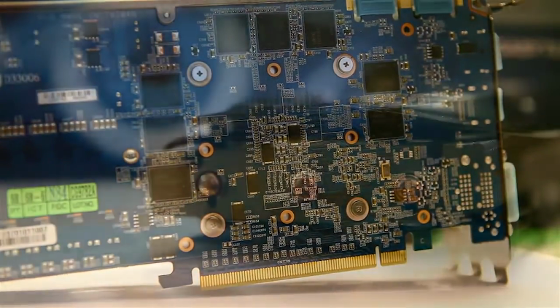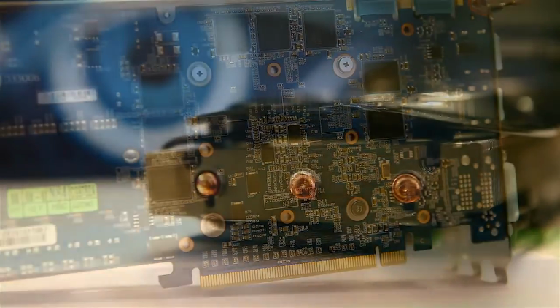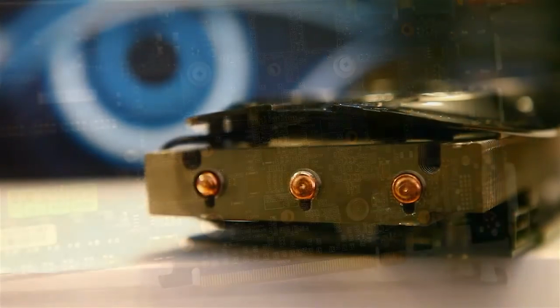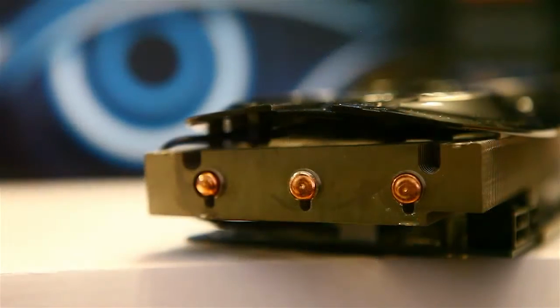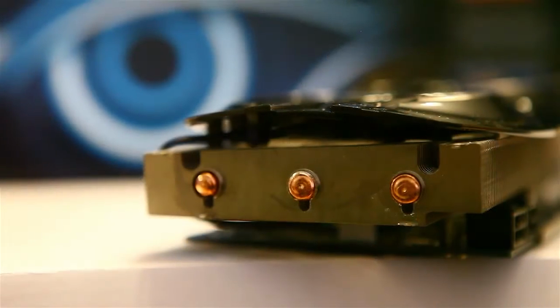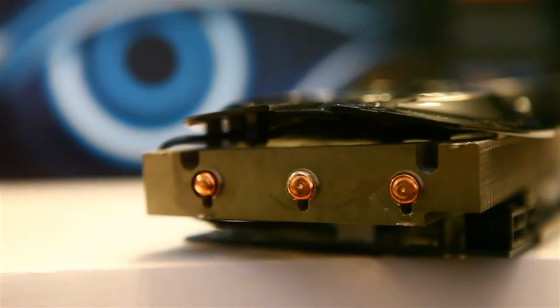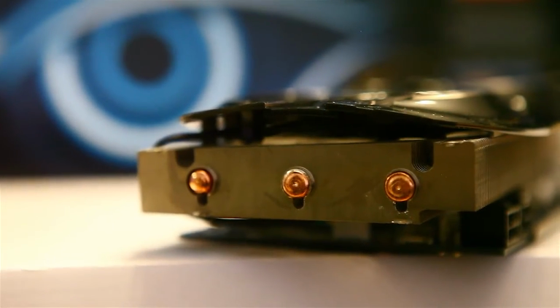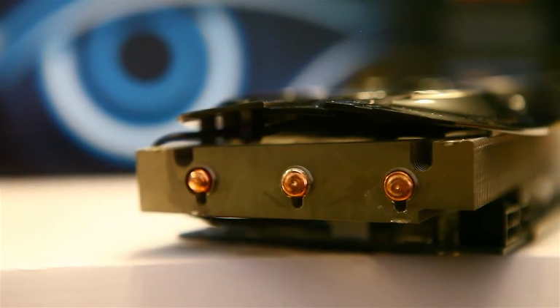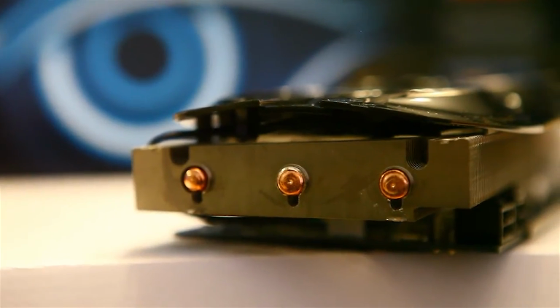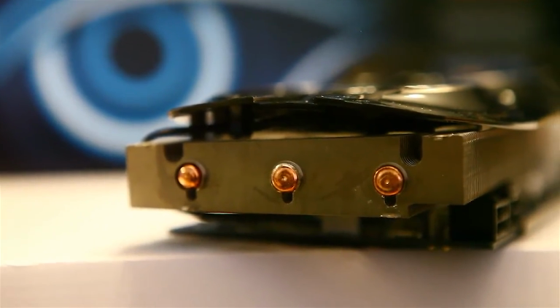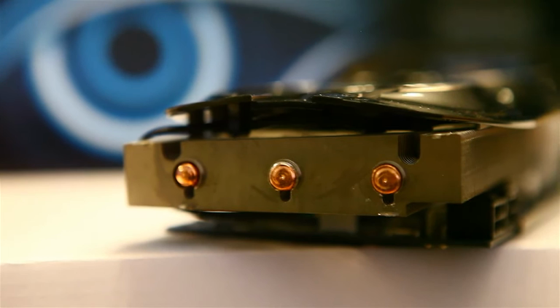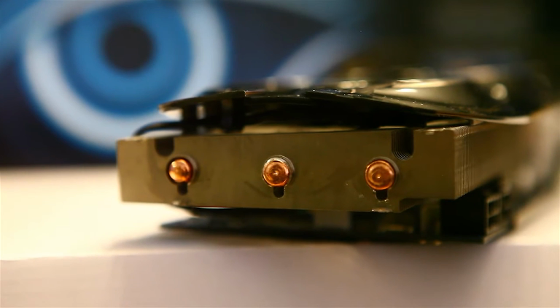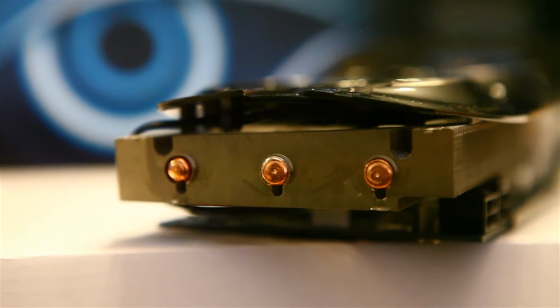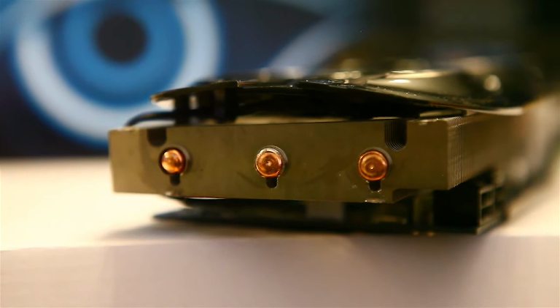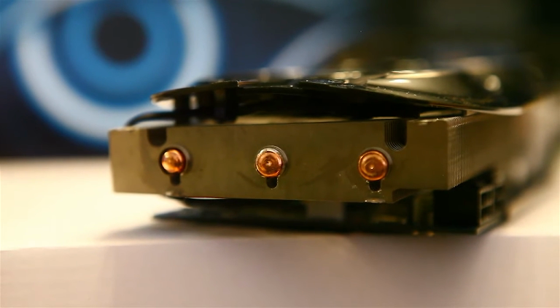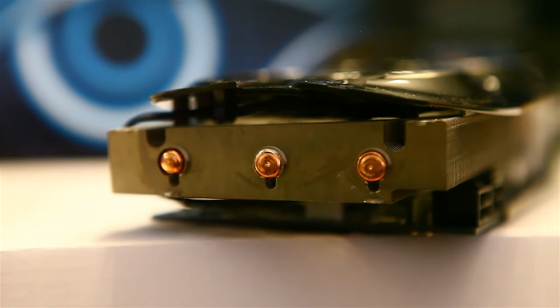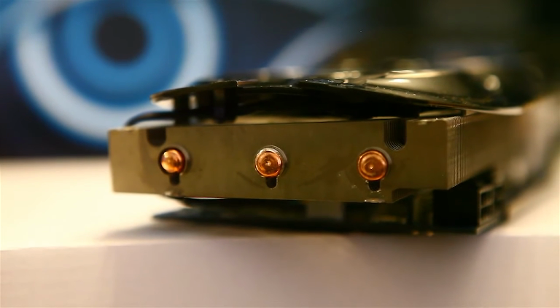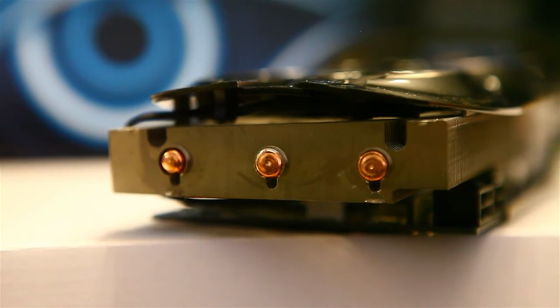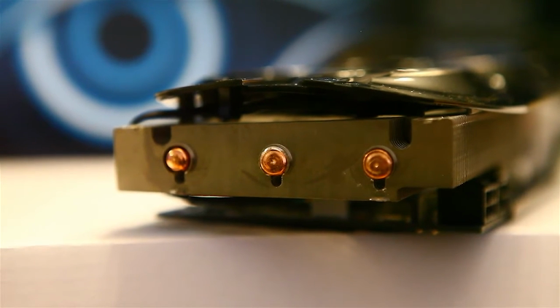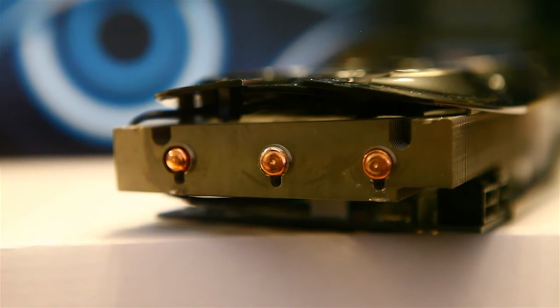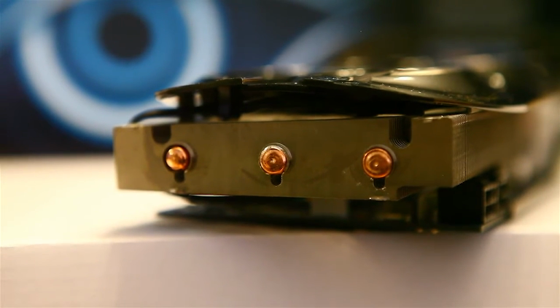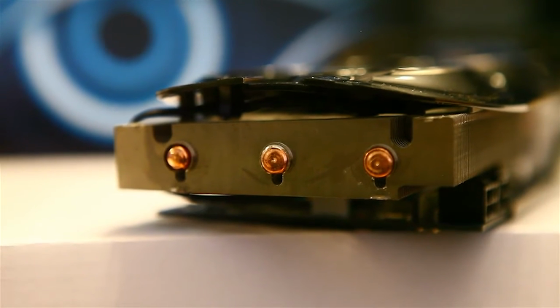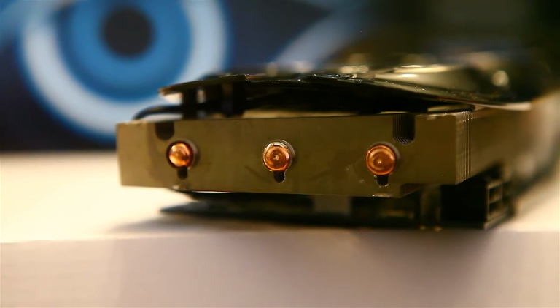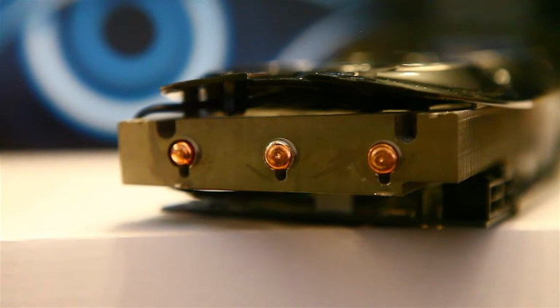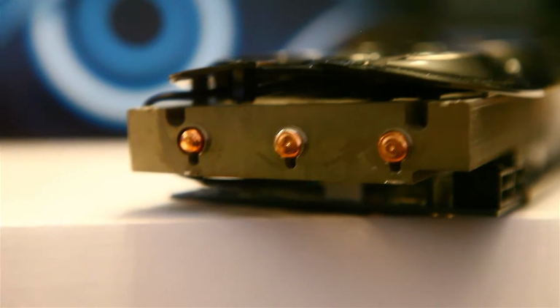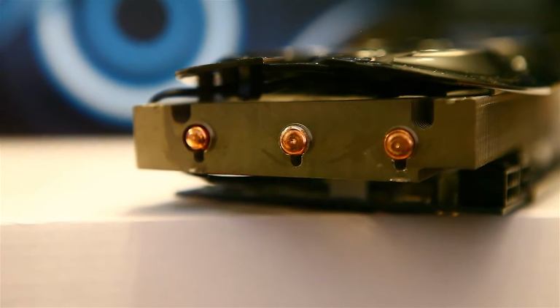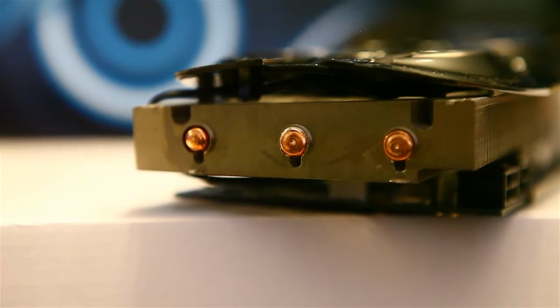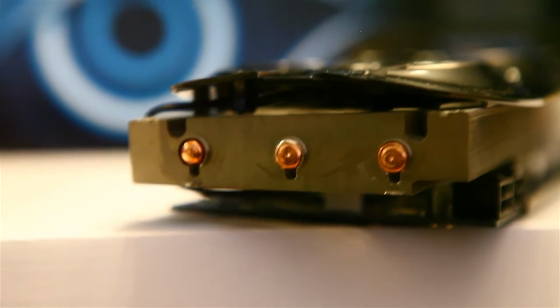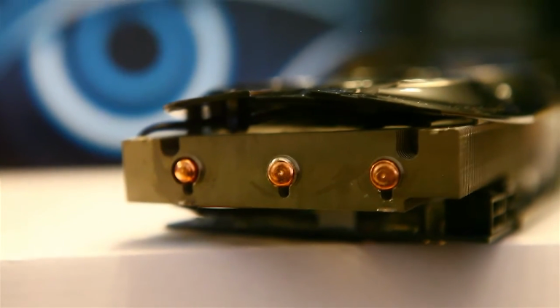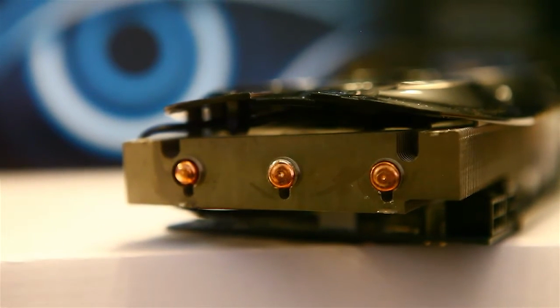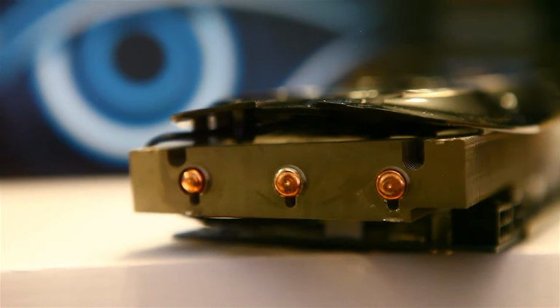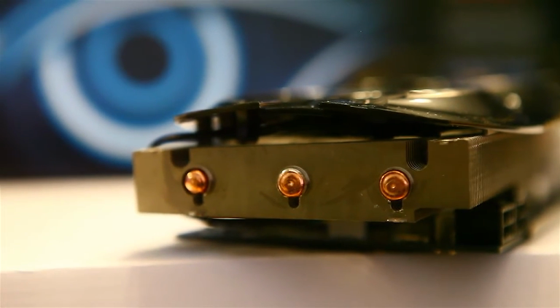A quick view of the end — you can see the copper heat pipes coming out and a little bit of the fan power cord wrapping around to the bottom of the PCB.